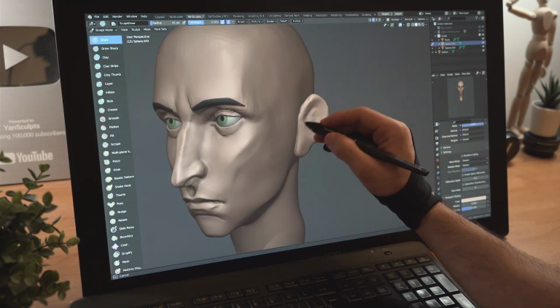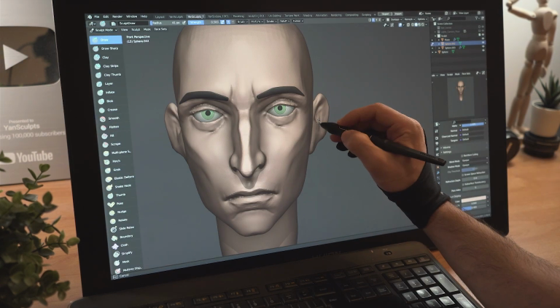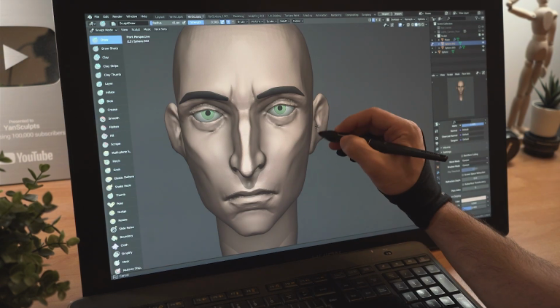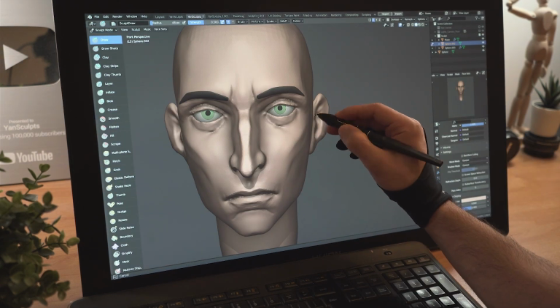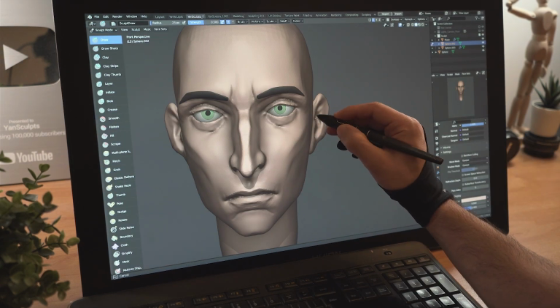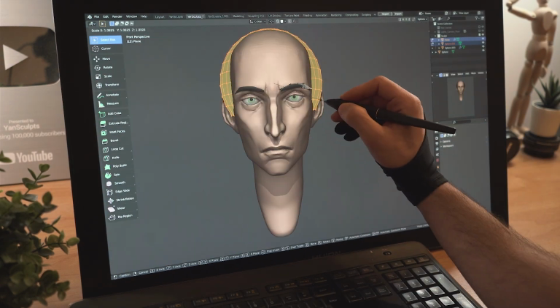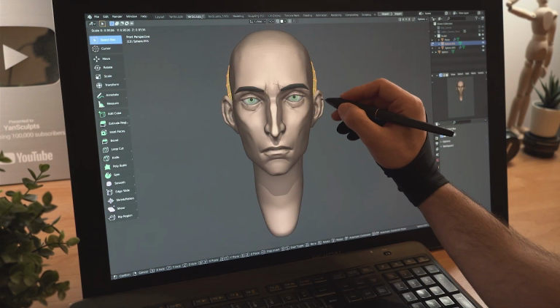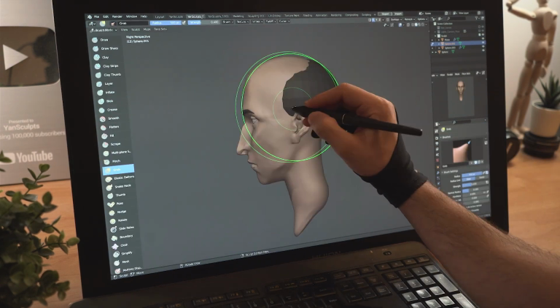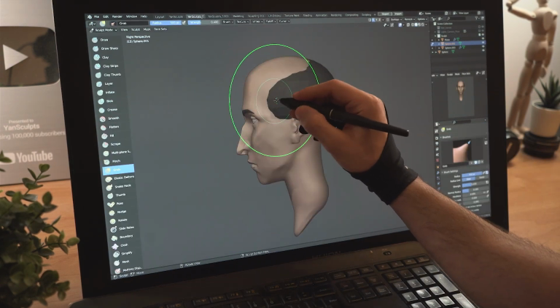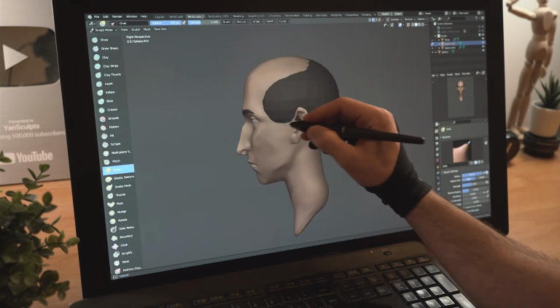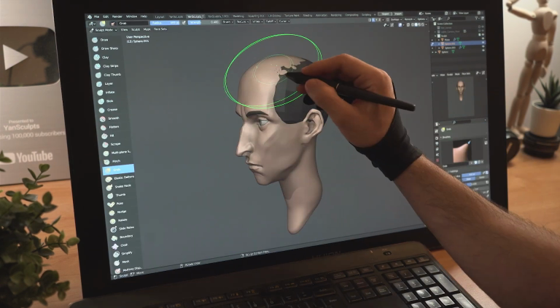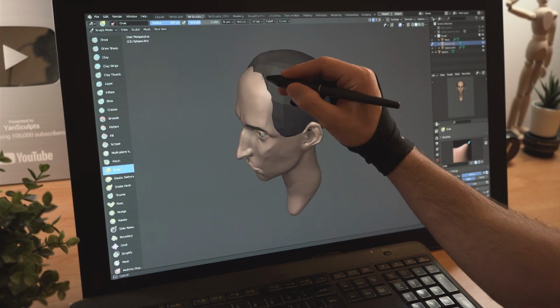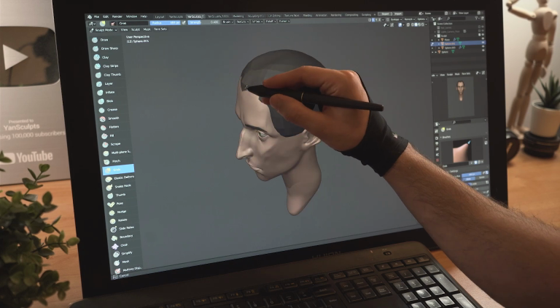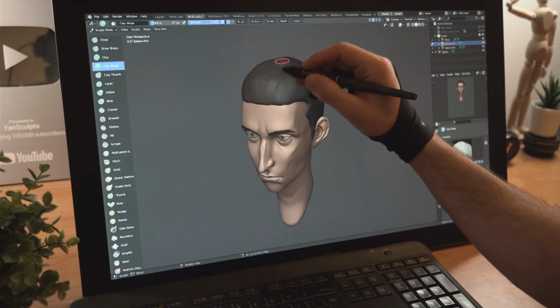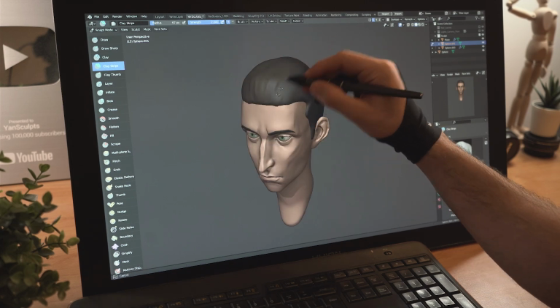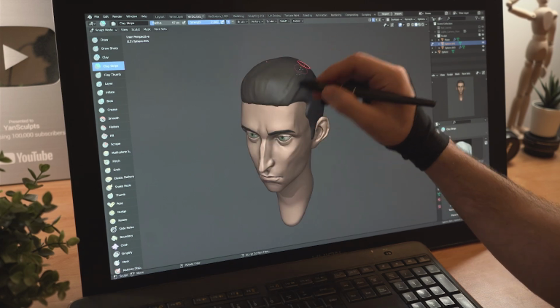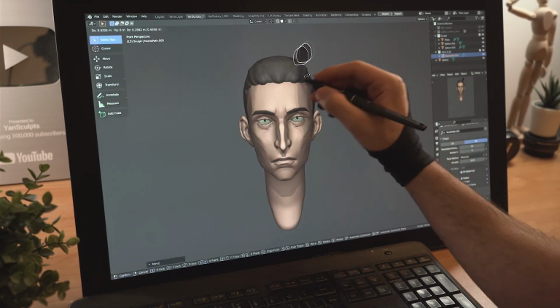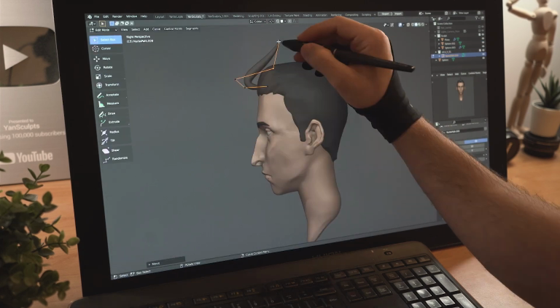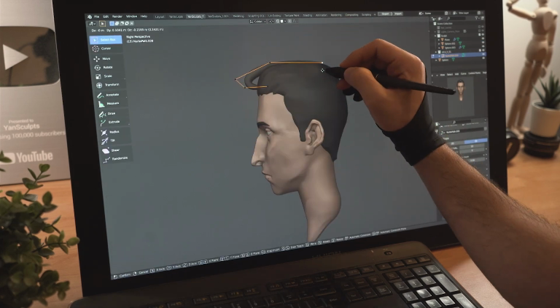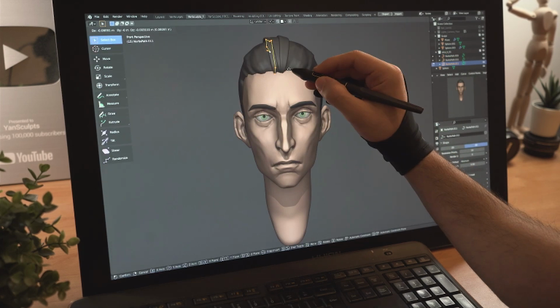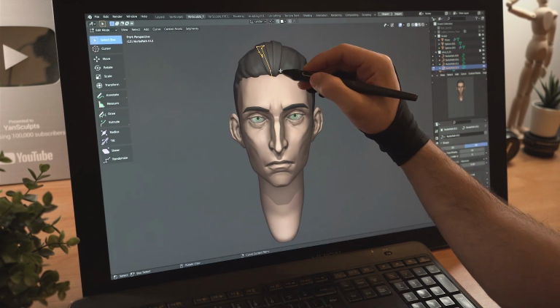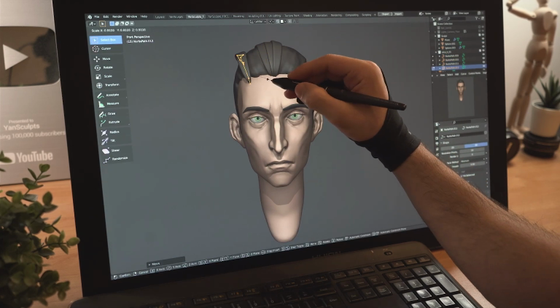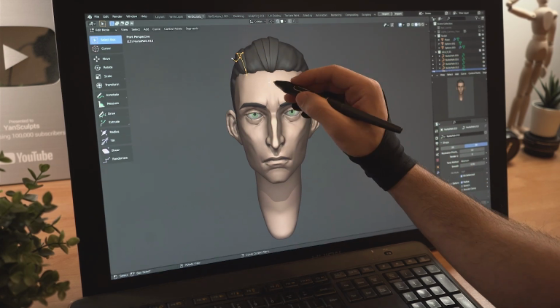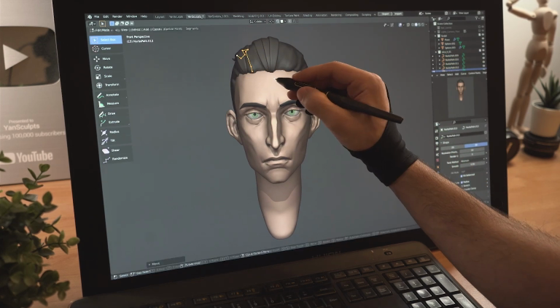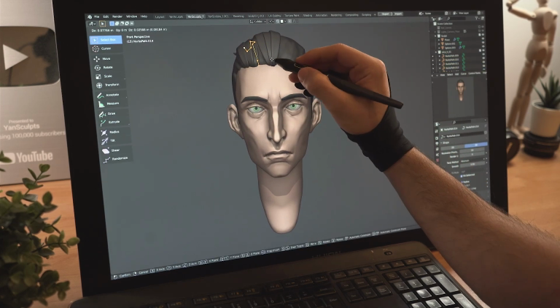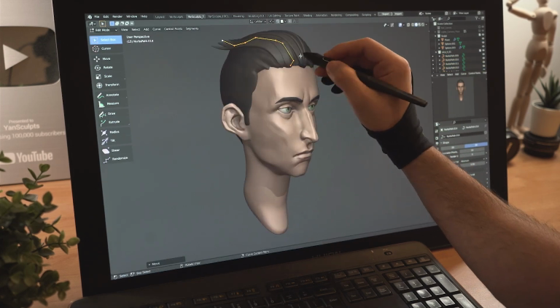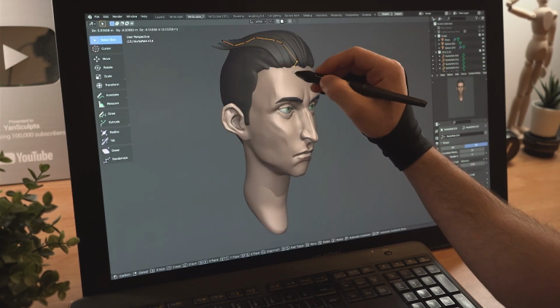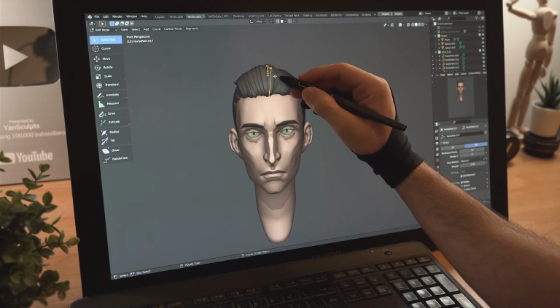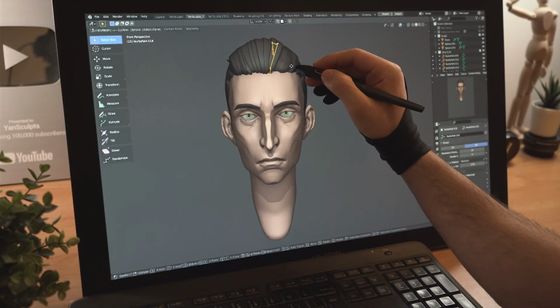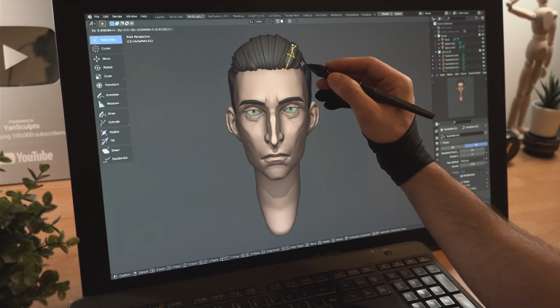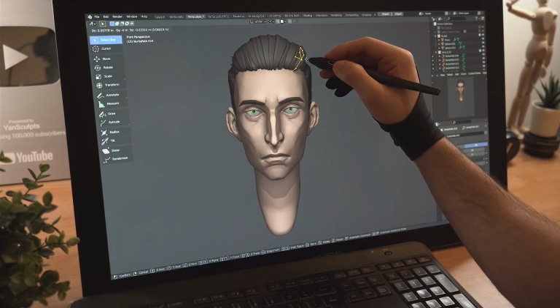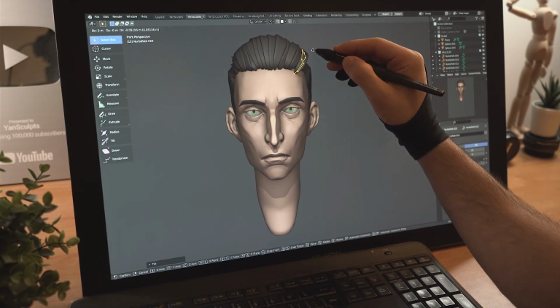Finish sculpting his ears, then add a new sphere and sculpt it over his head. Add hair curves and place them one by one till you fill up the top part of his hair.